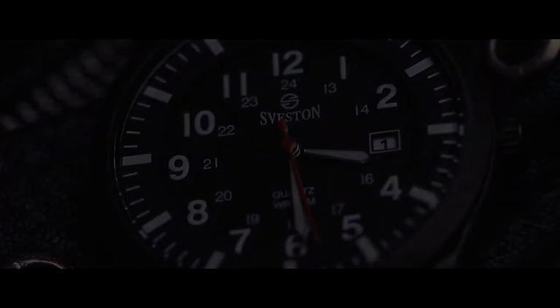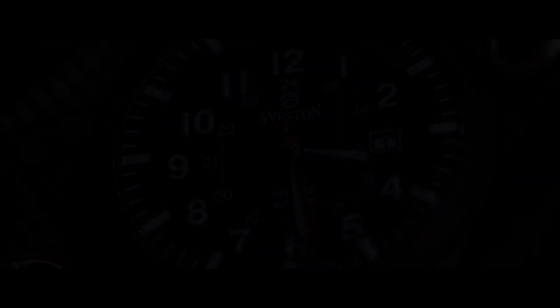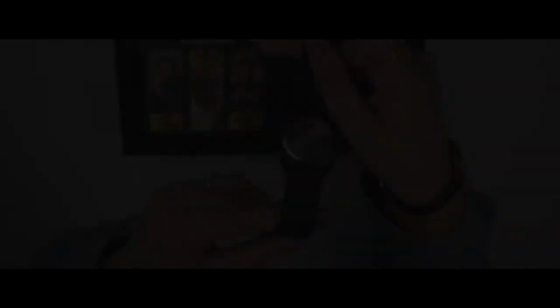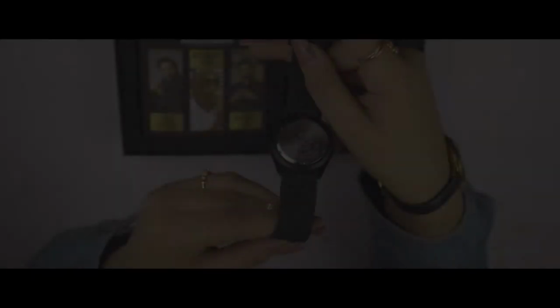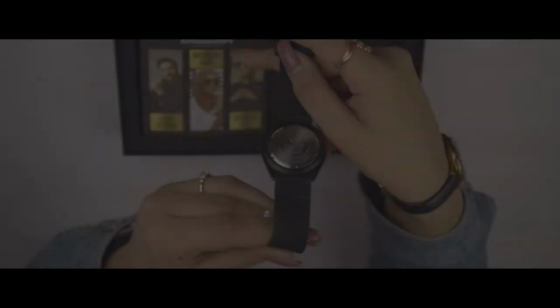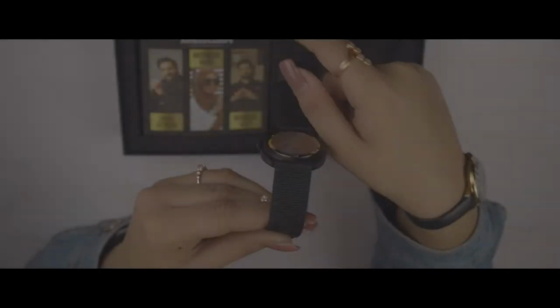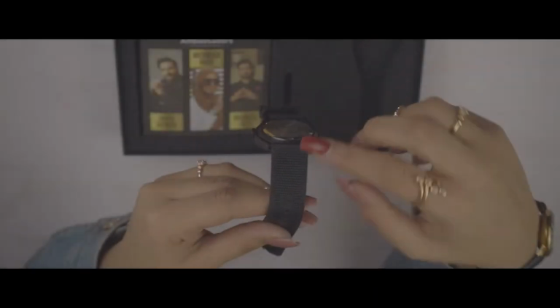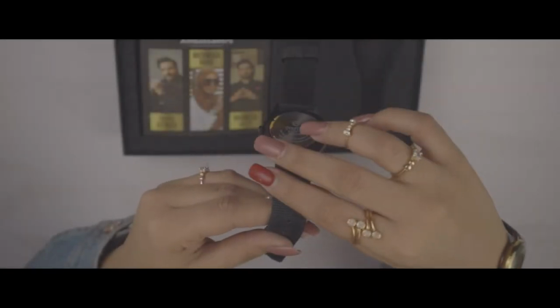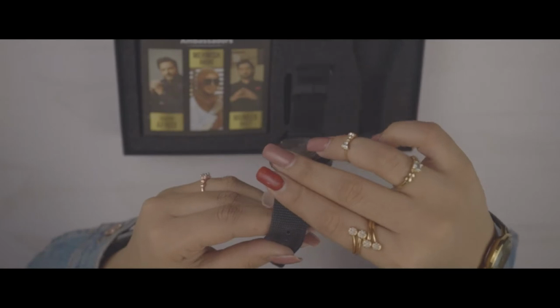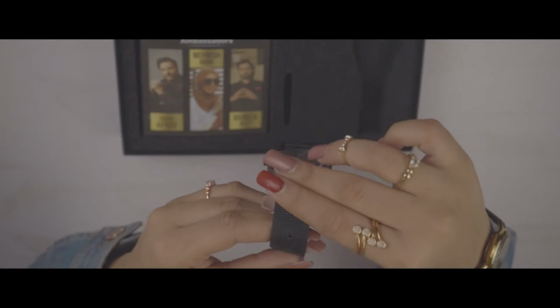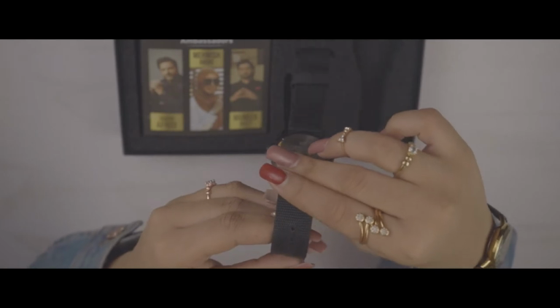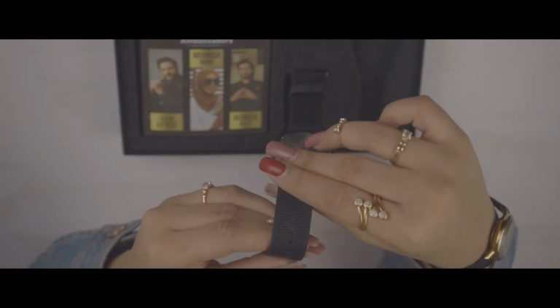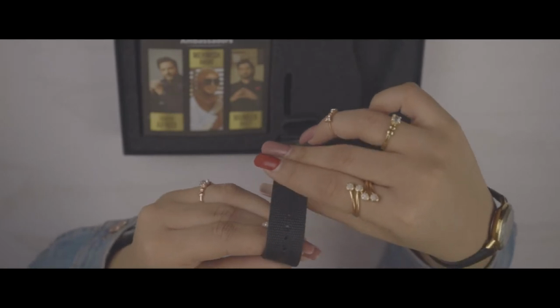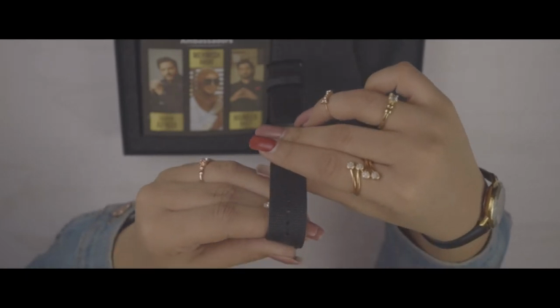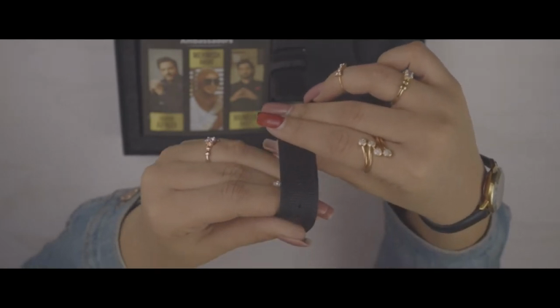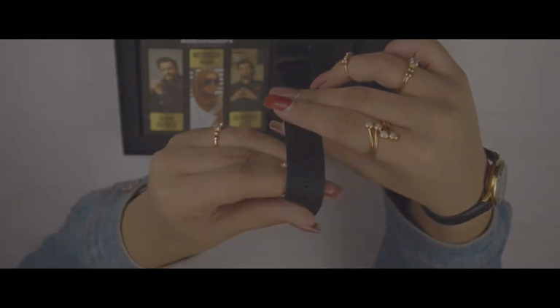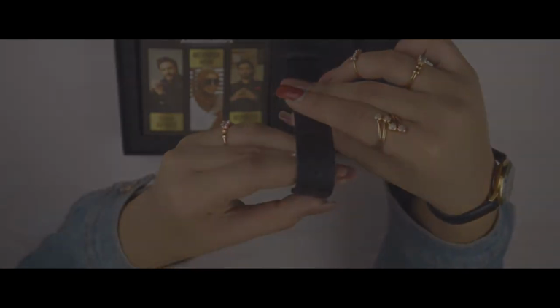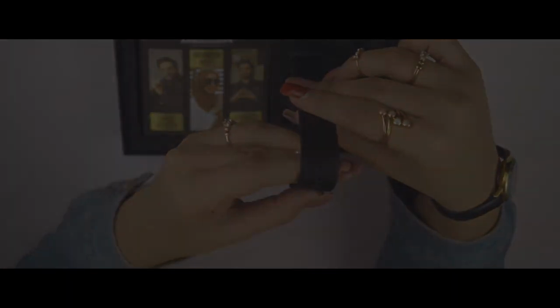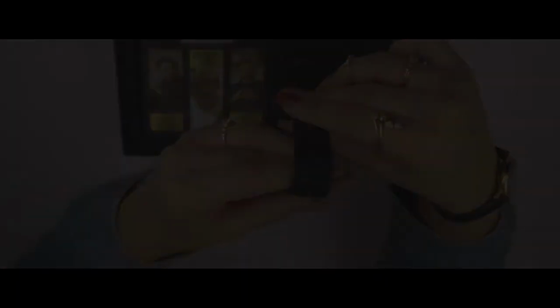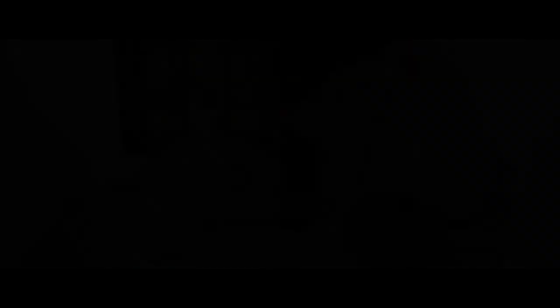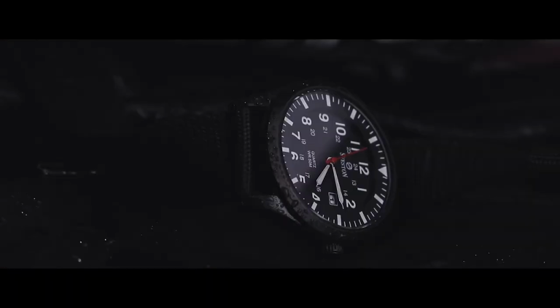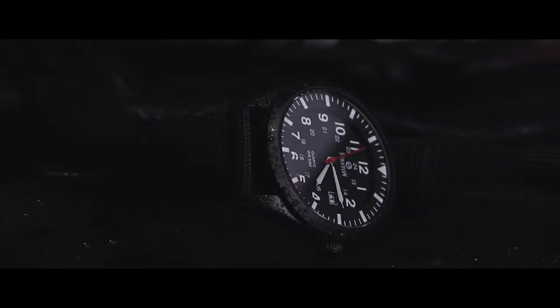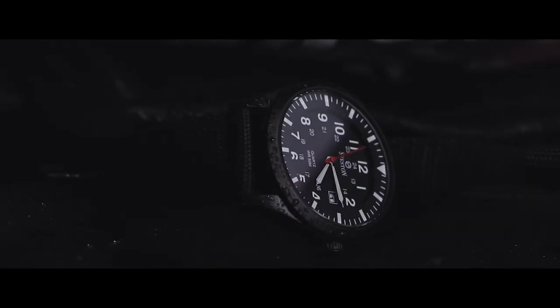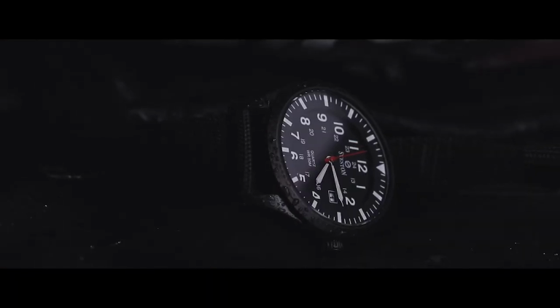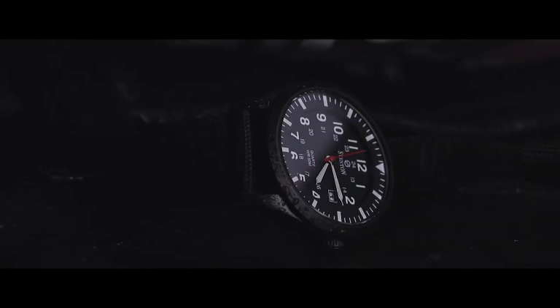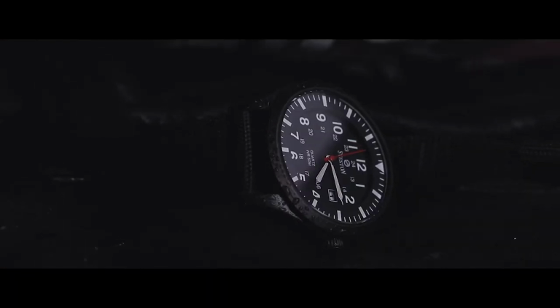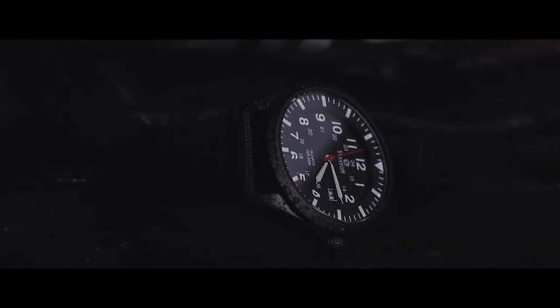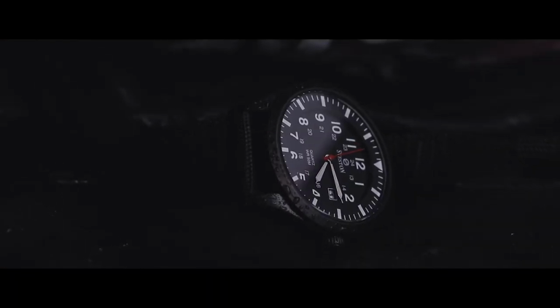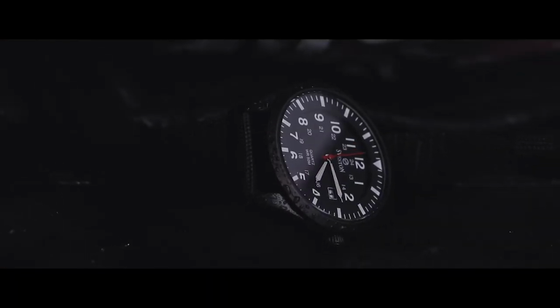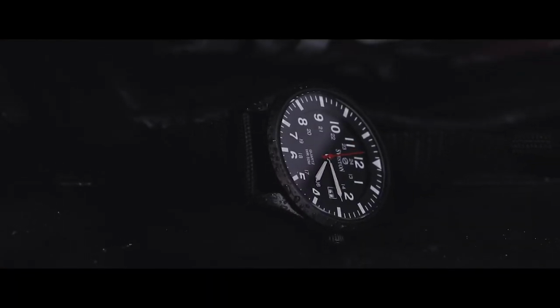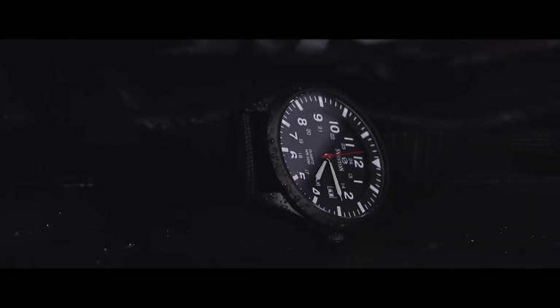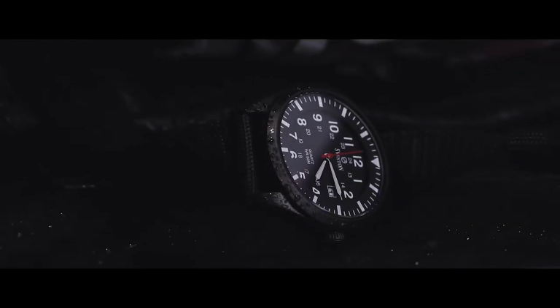Also, the bezel of this watch is fixed. Functions include hours, minutes, and small seconds.